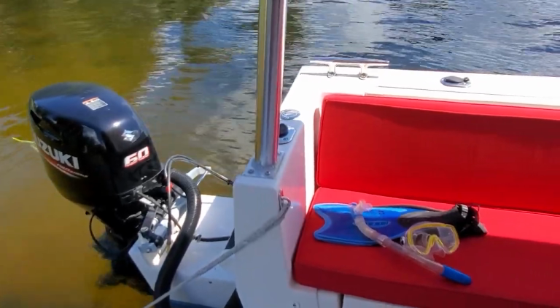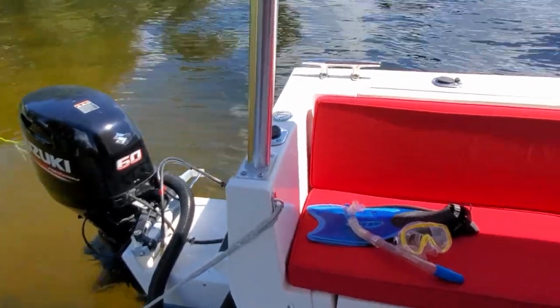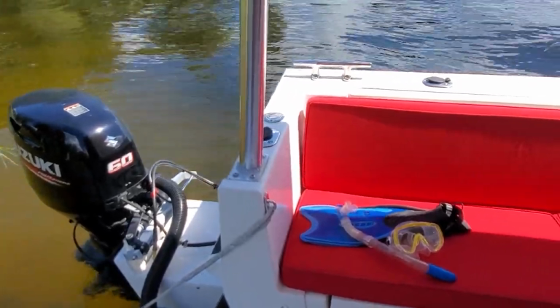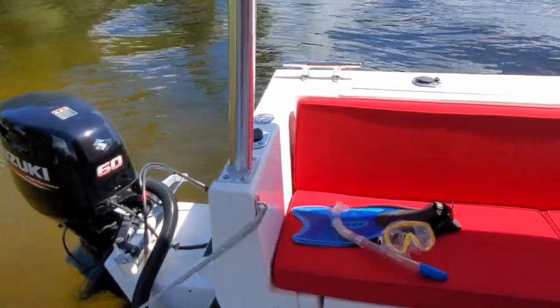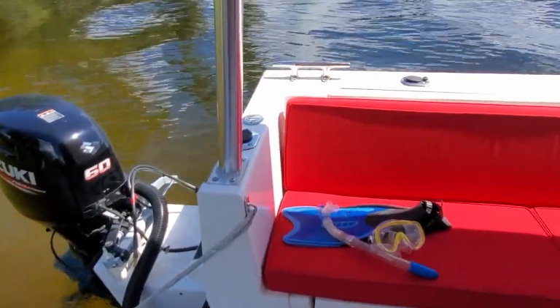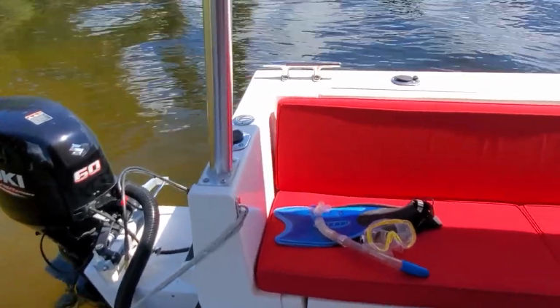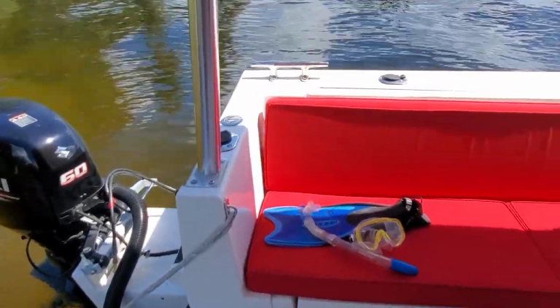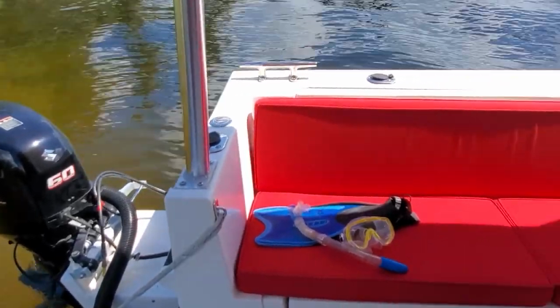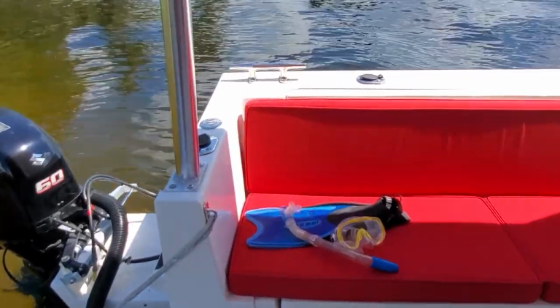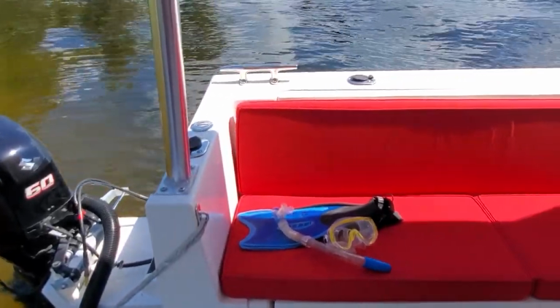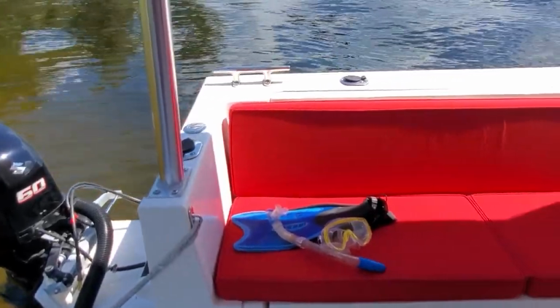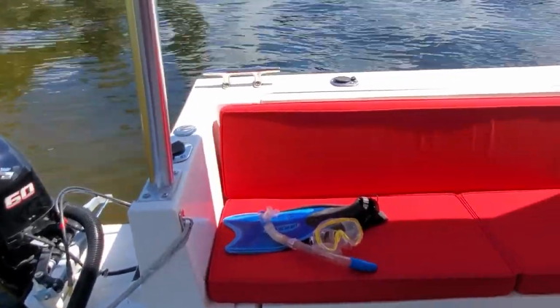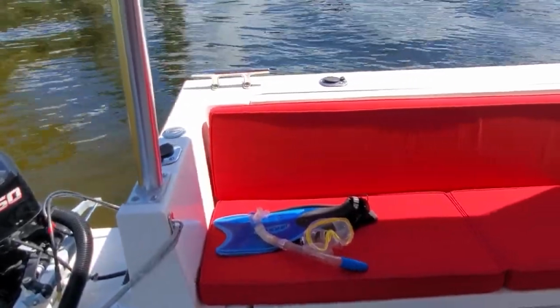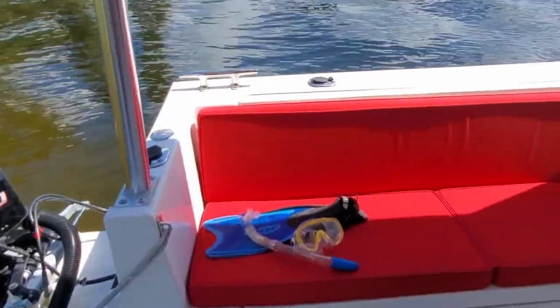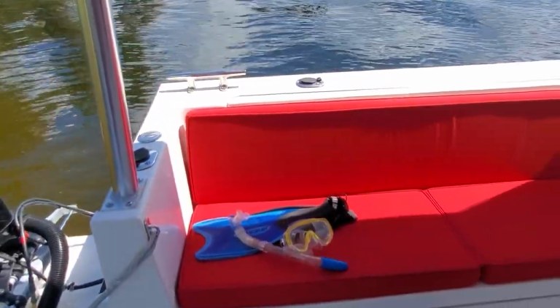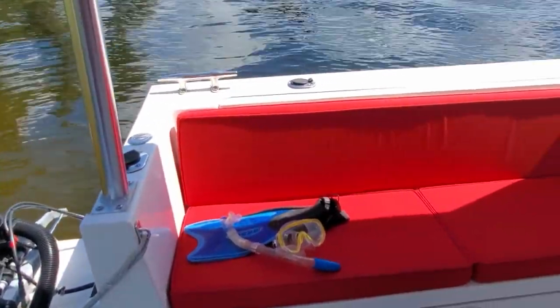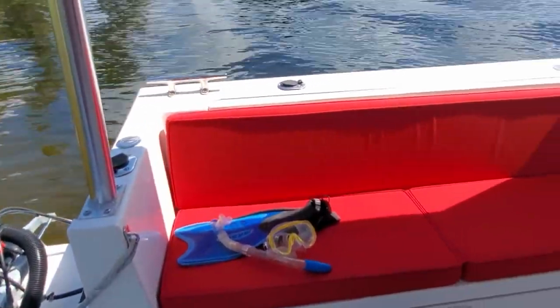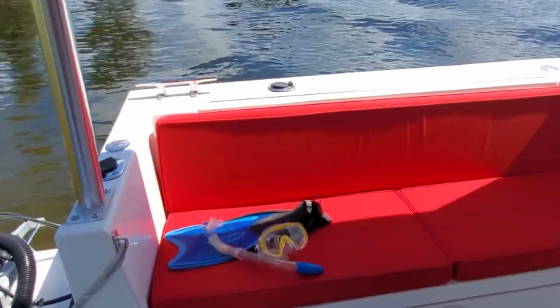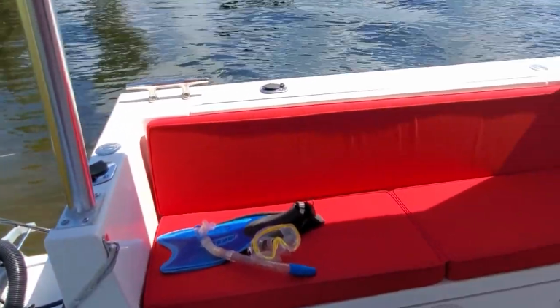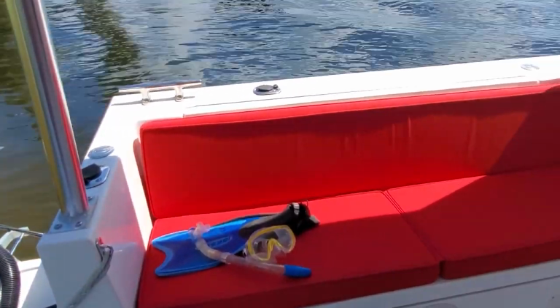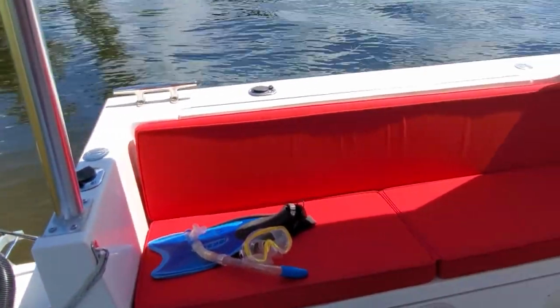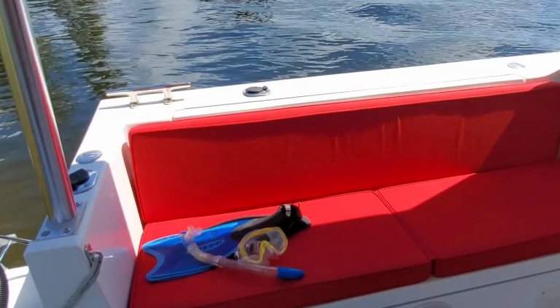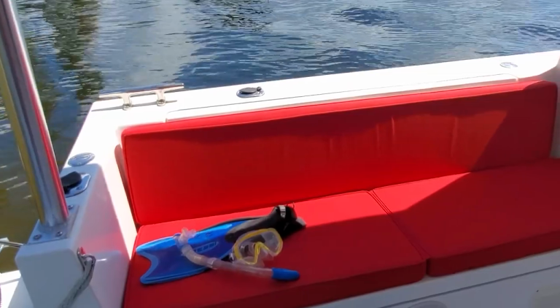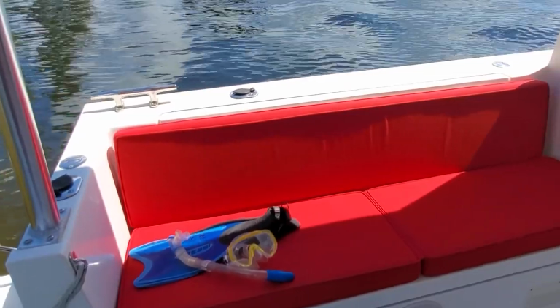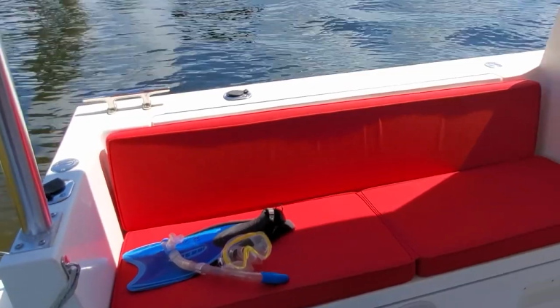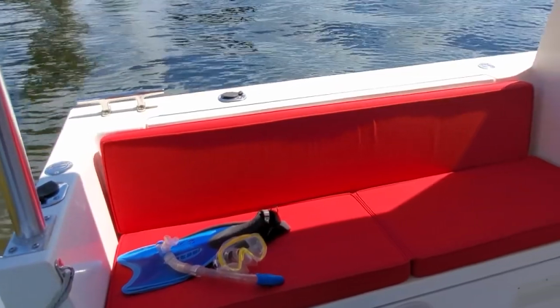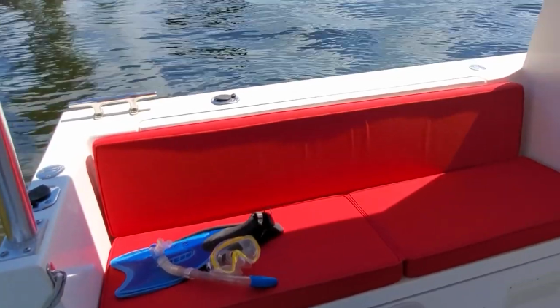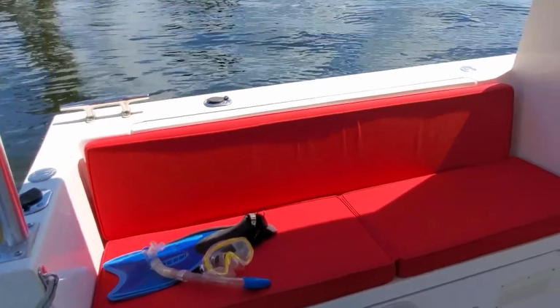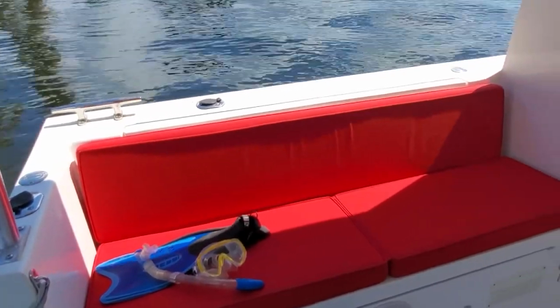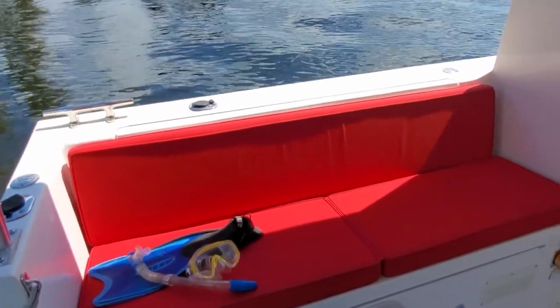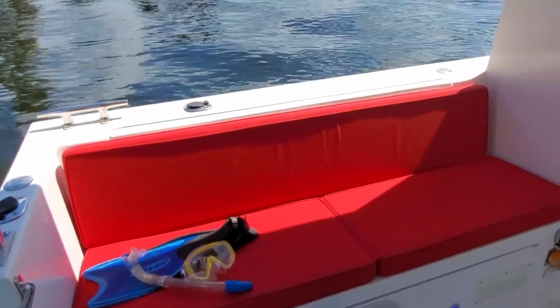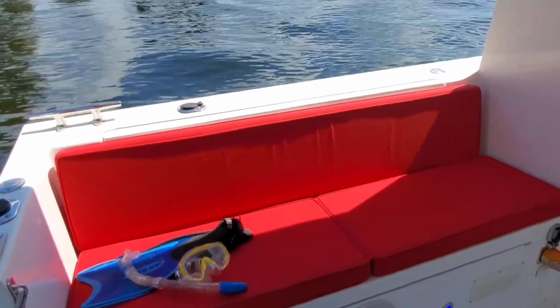I'm Eric Kraft, sales manager for Great Harbor Trawlers, and today we're going to do a walkthrough of the TT-35.